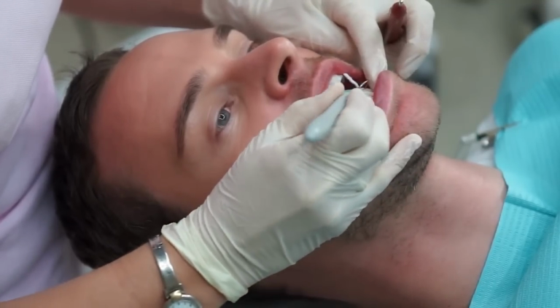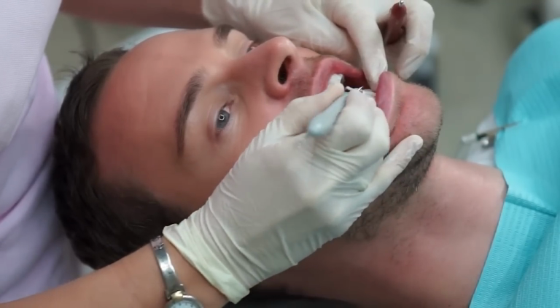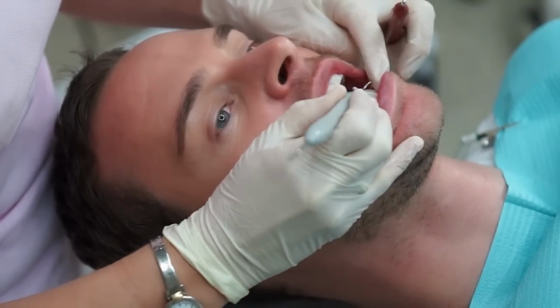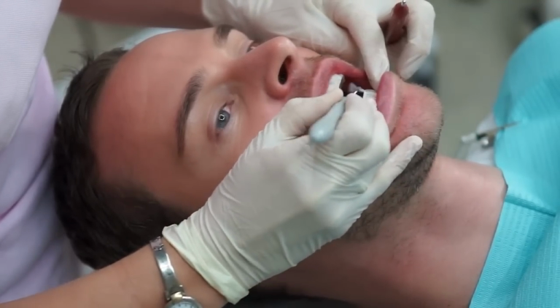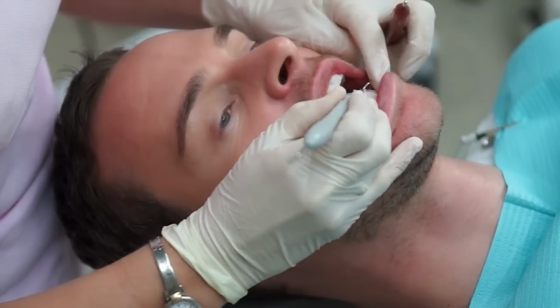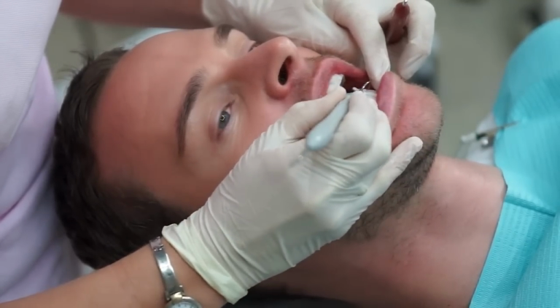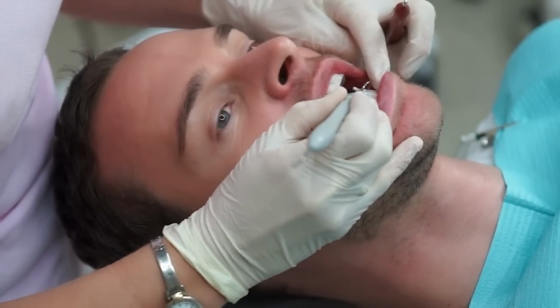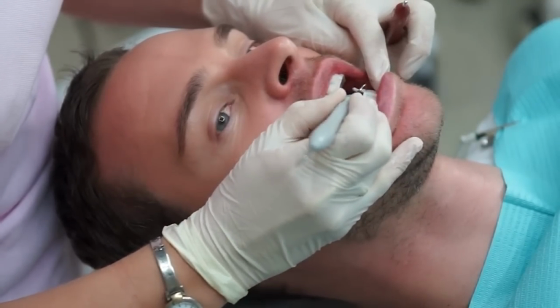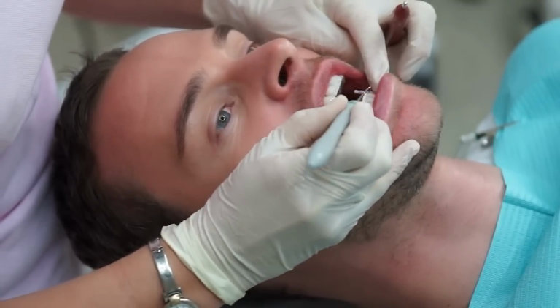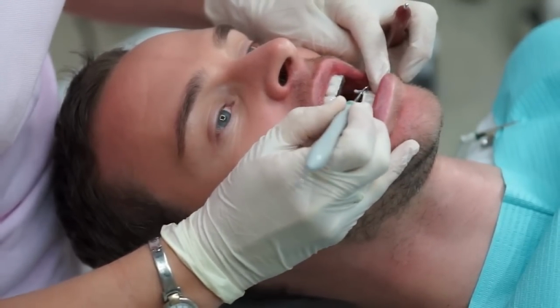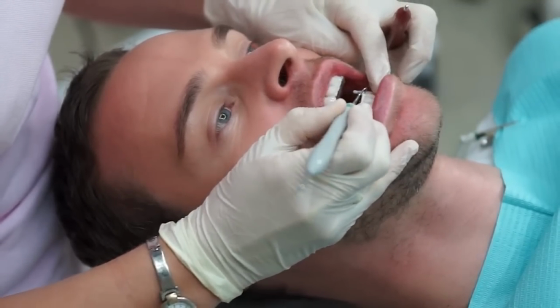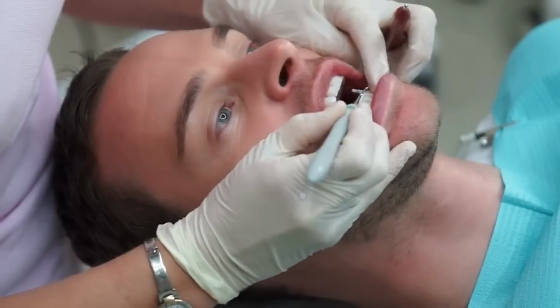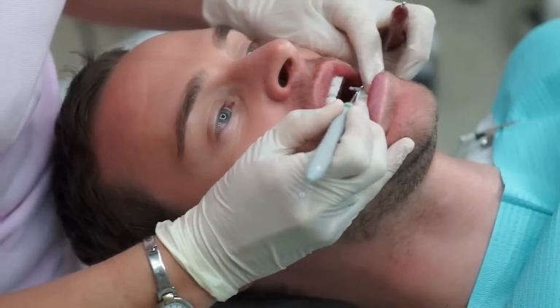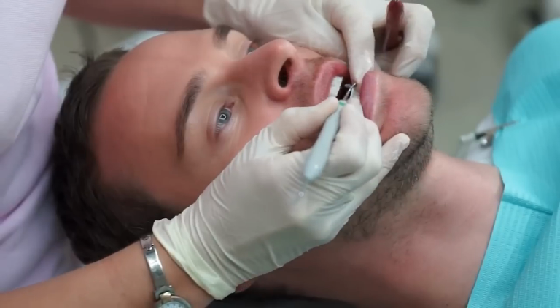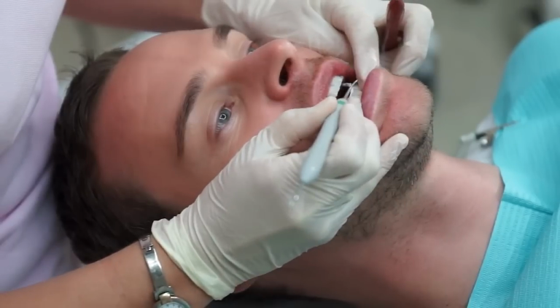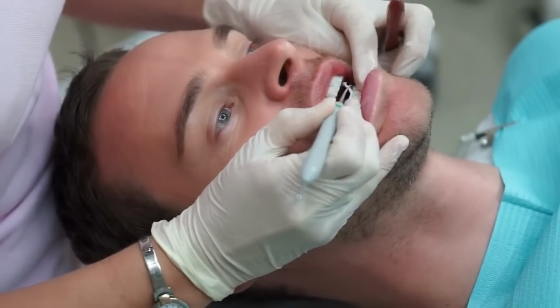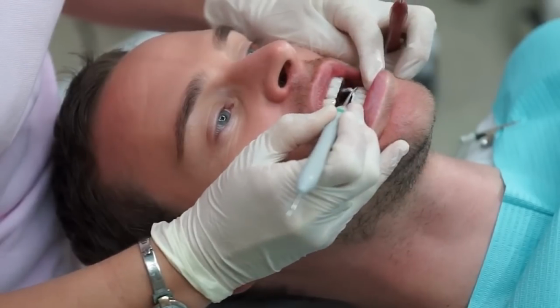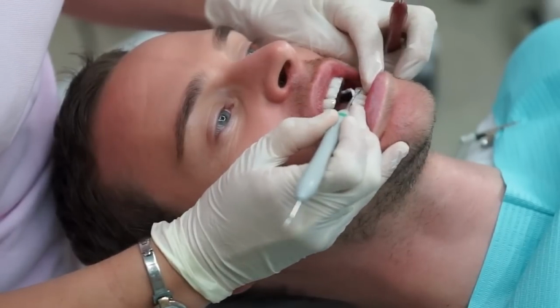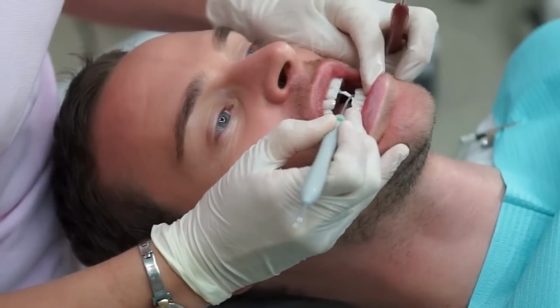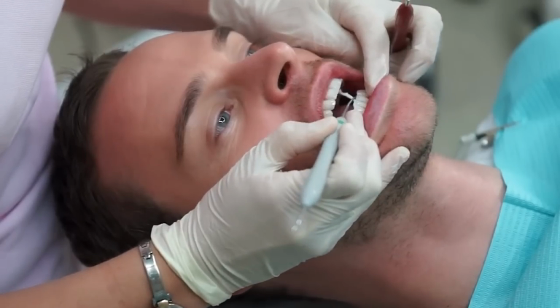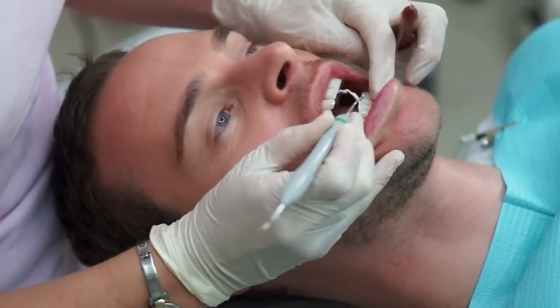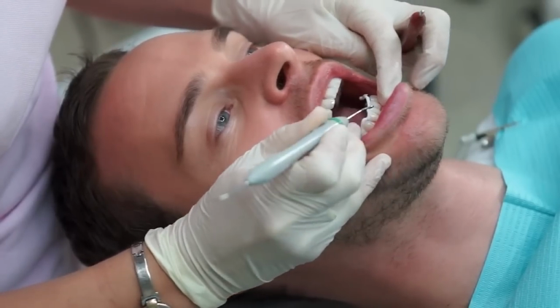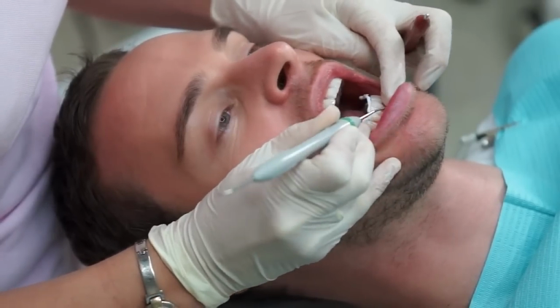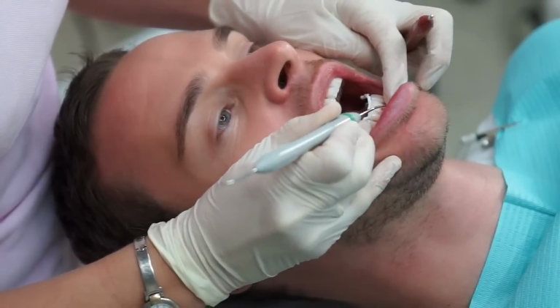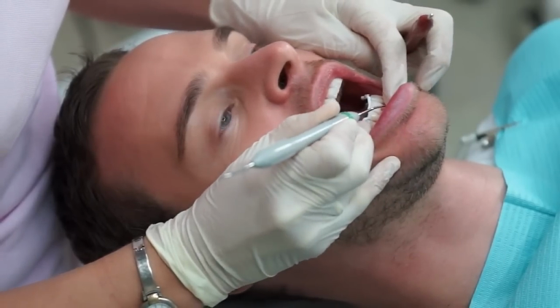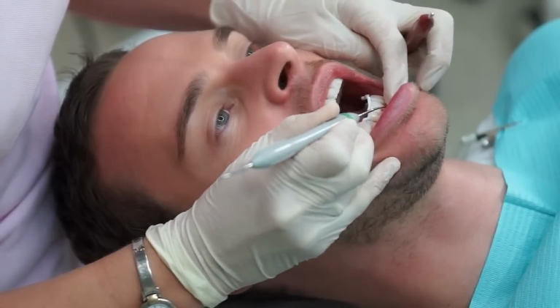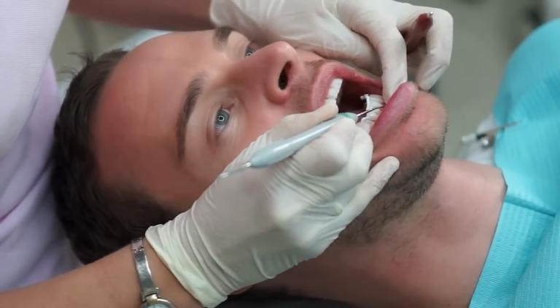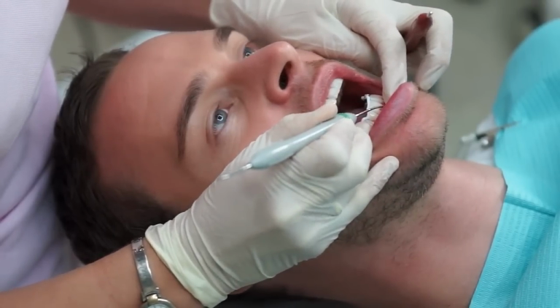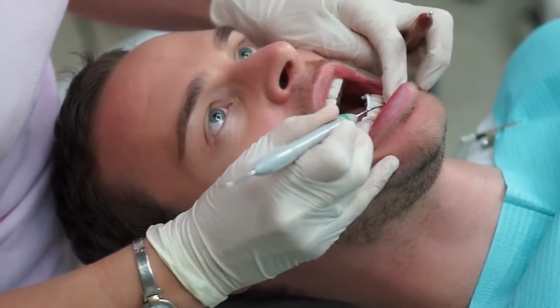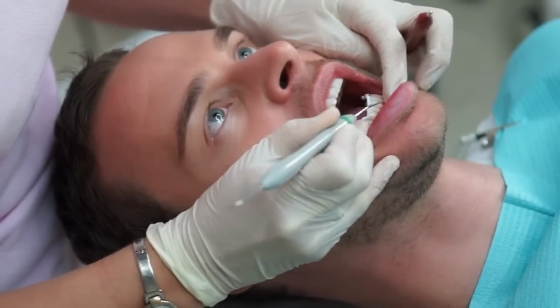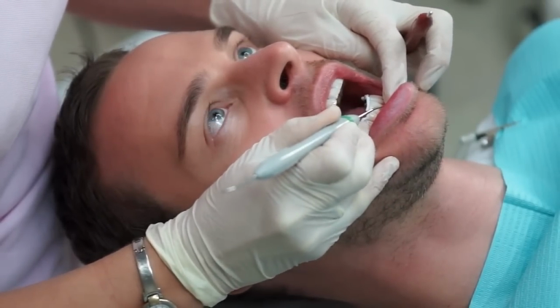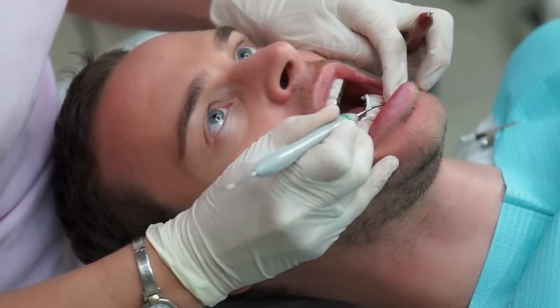Removing the isolating gels is a quite simple procedure done with a curette.